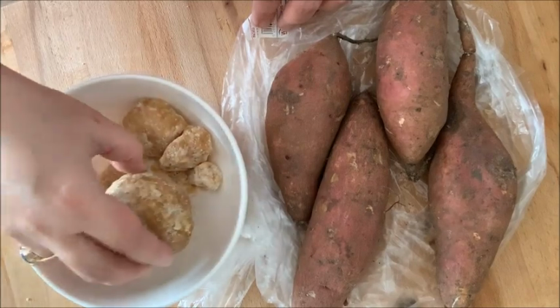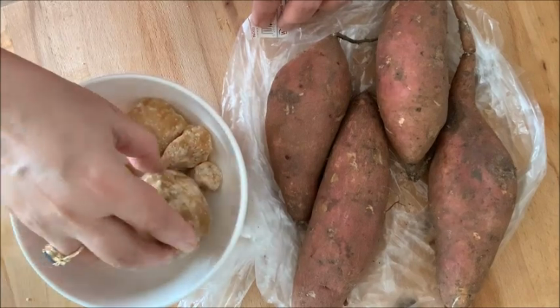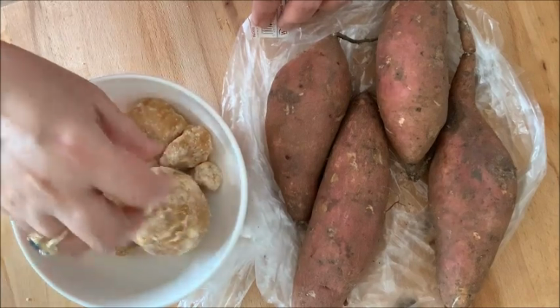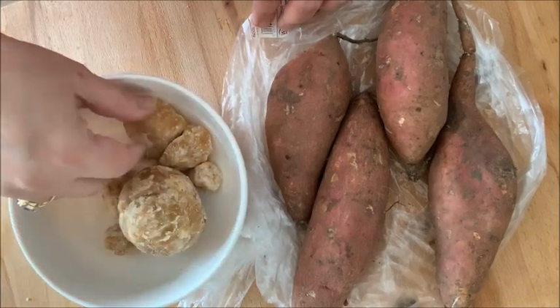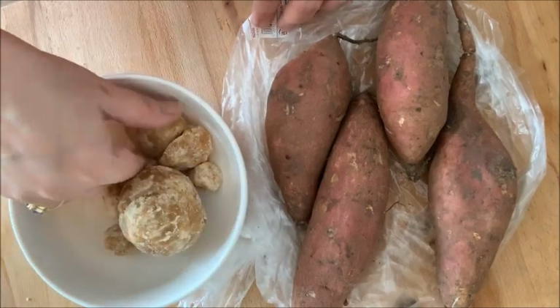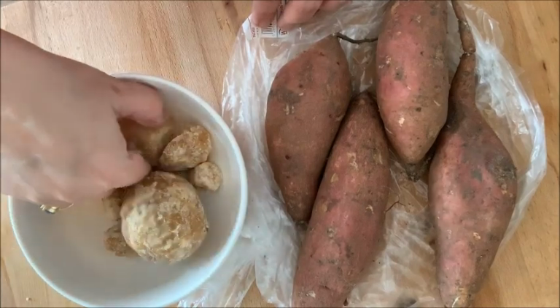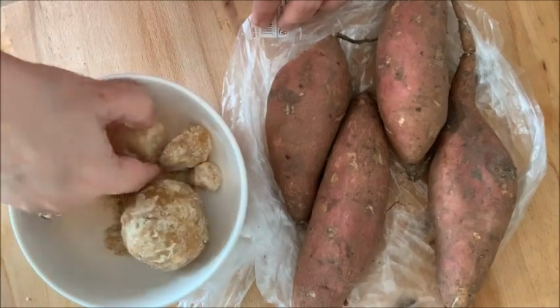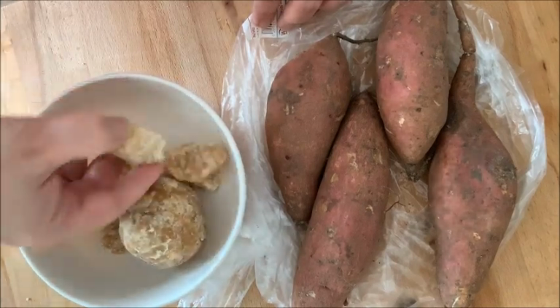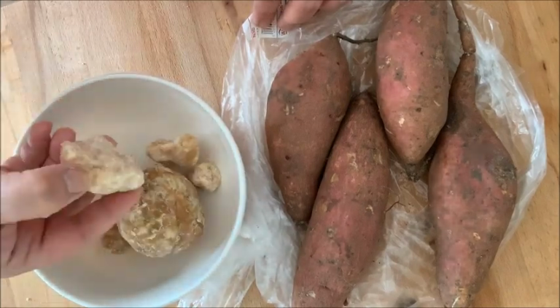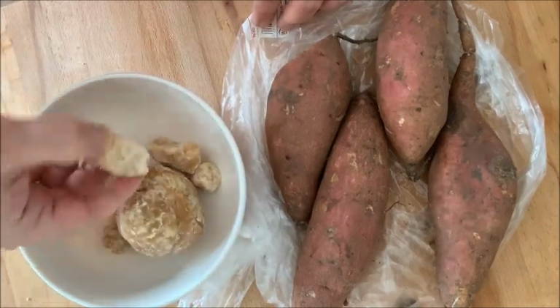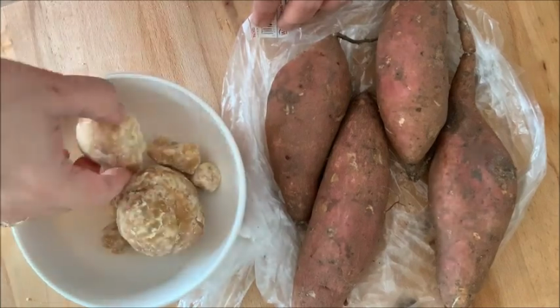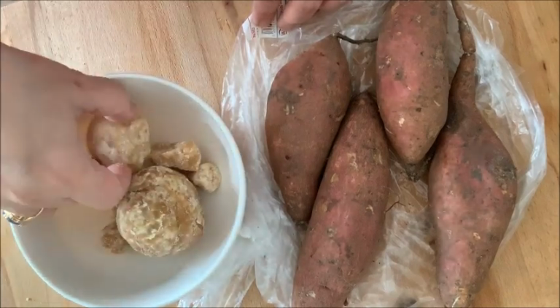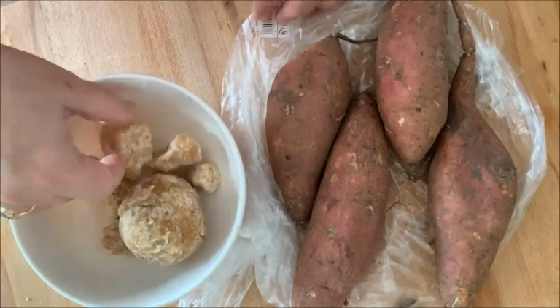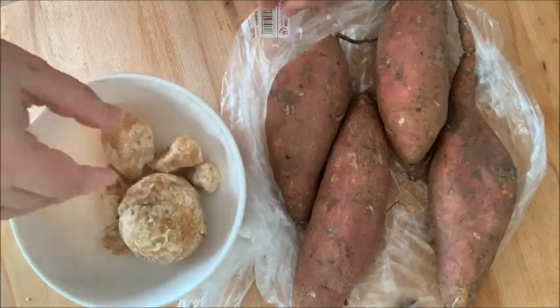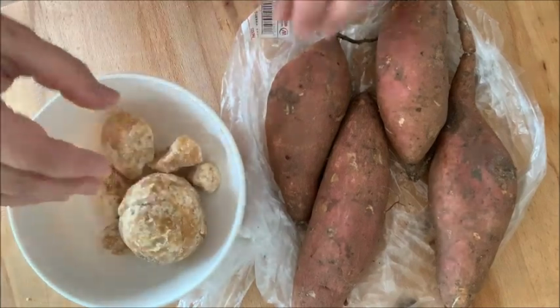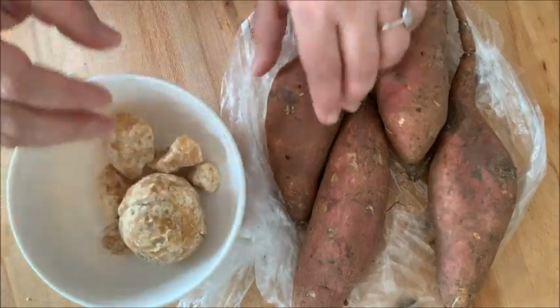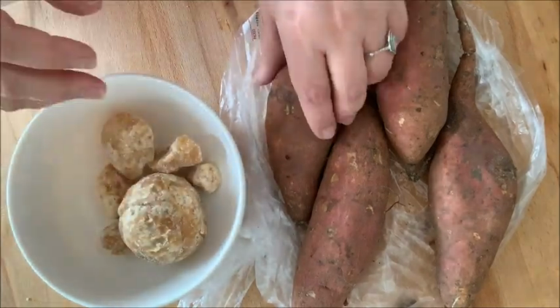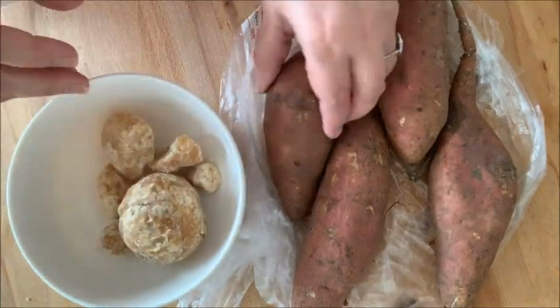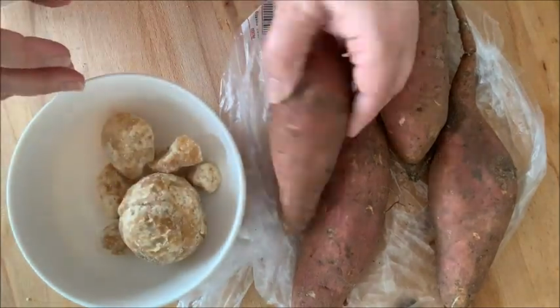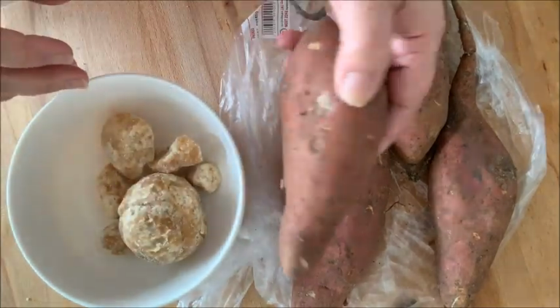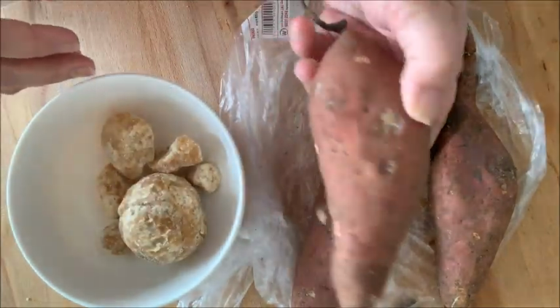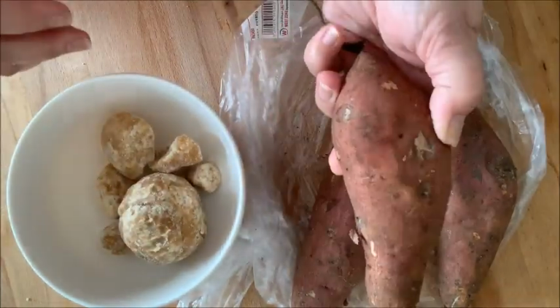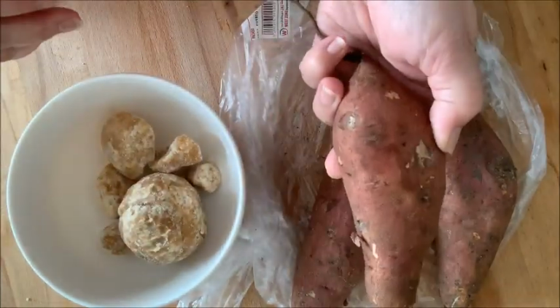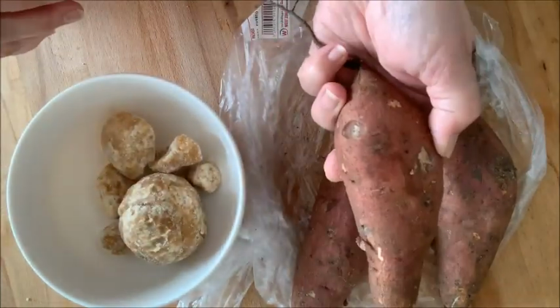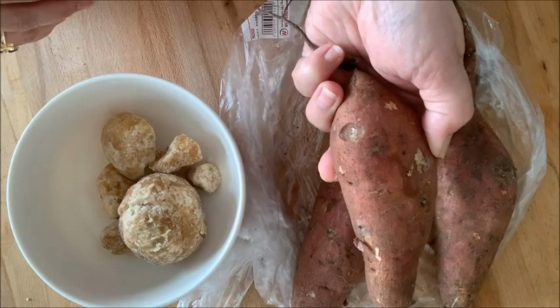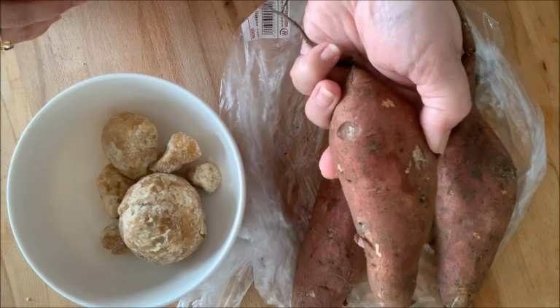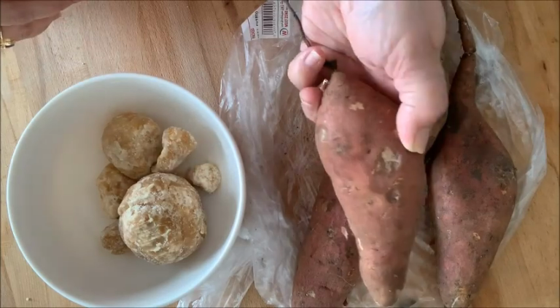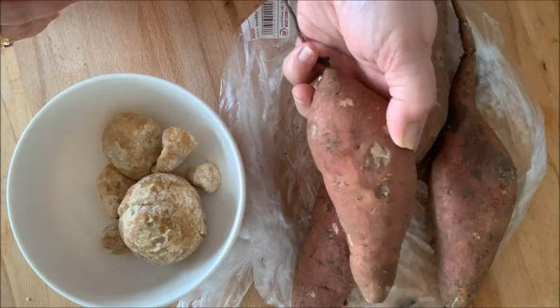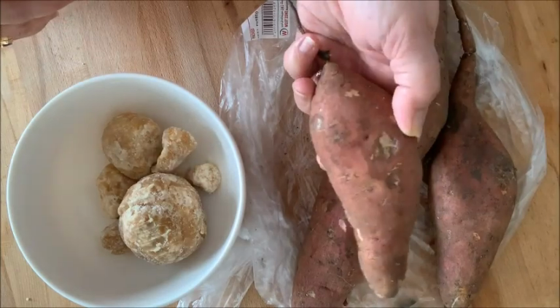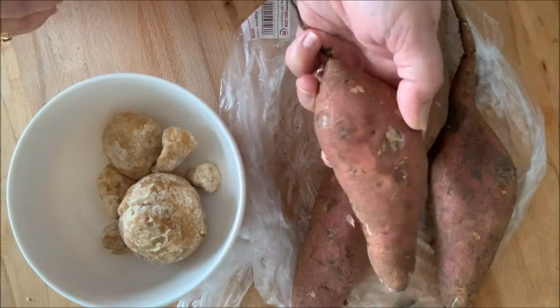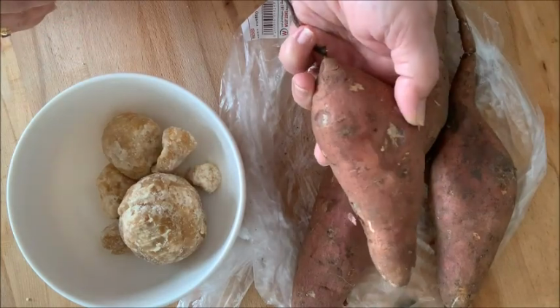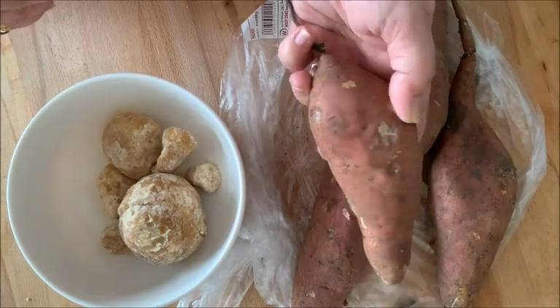I have taken about 700 grams of sweet potato and half cup of jaggery.